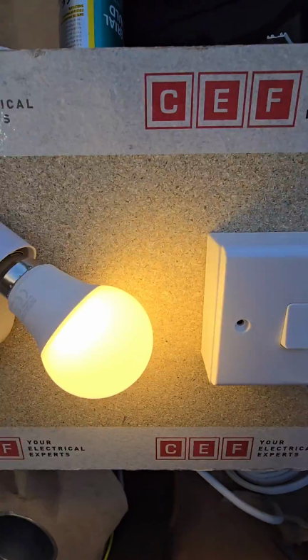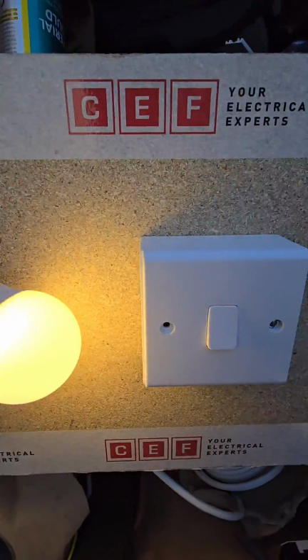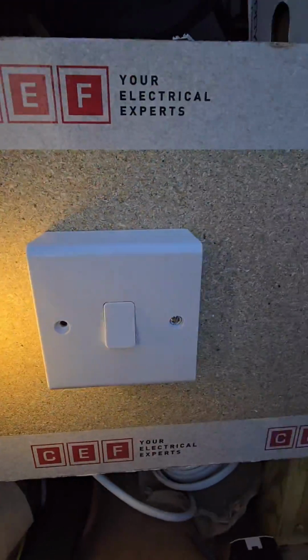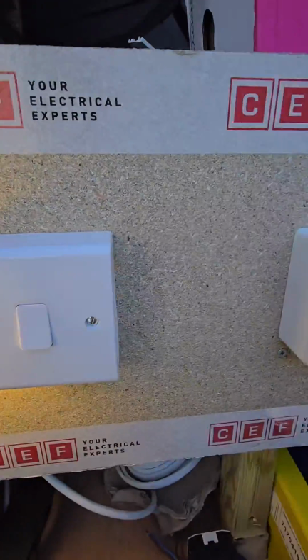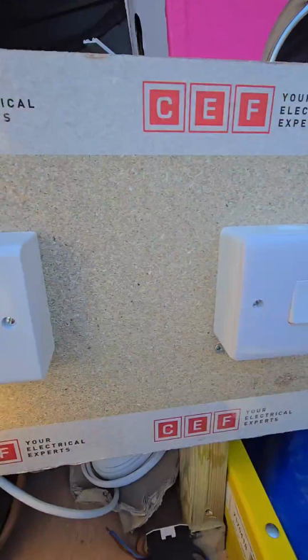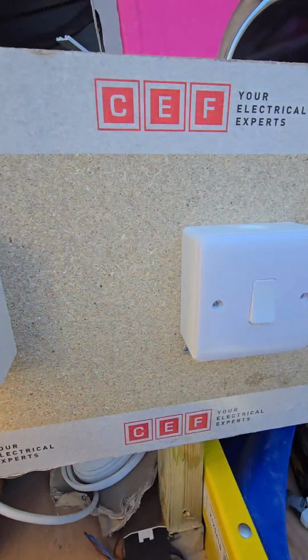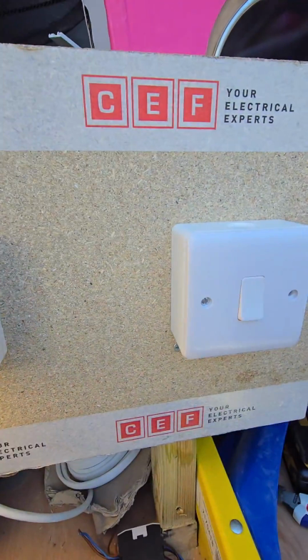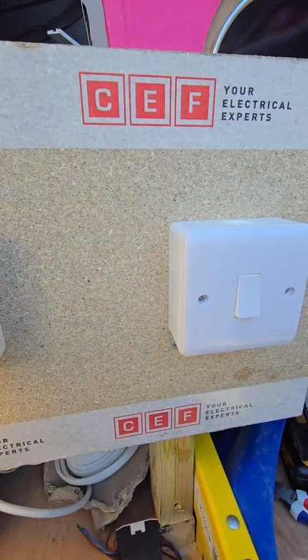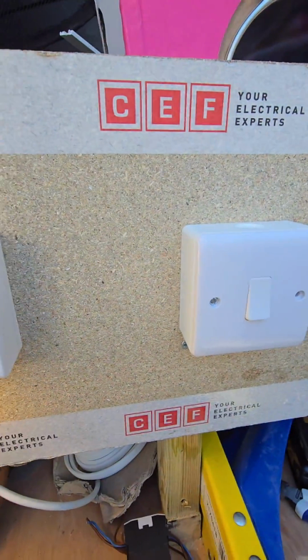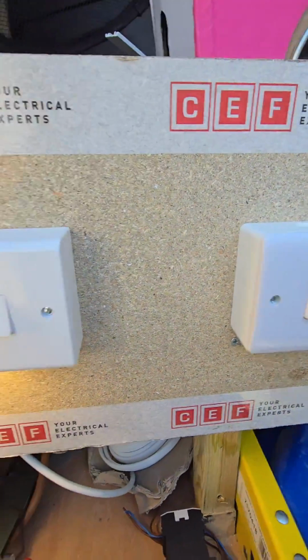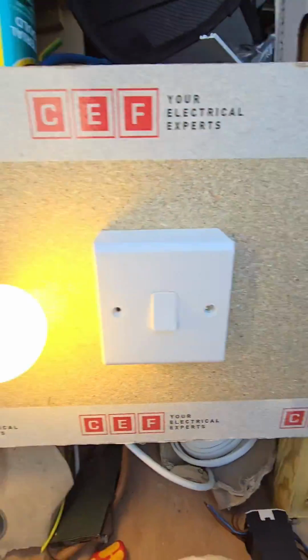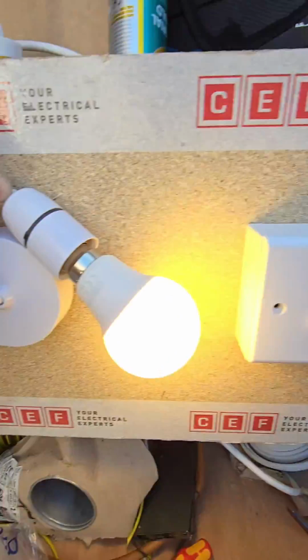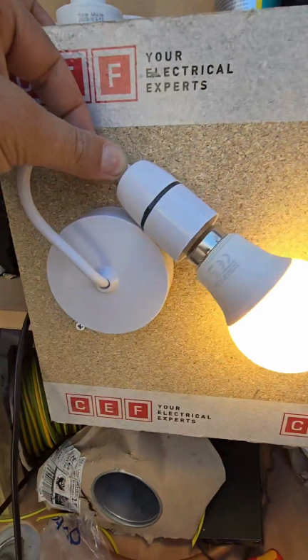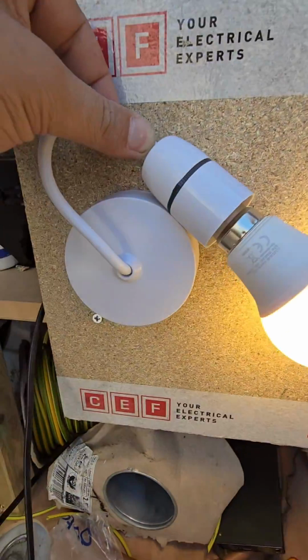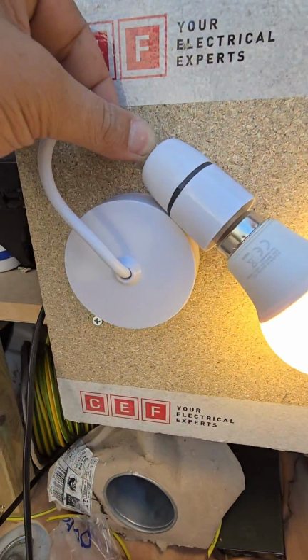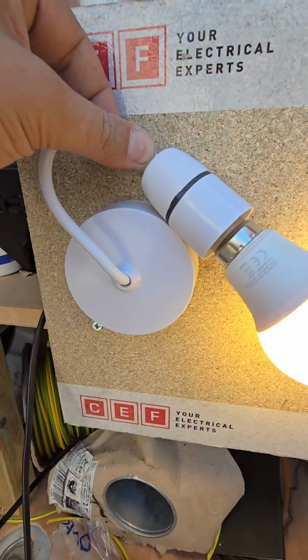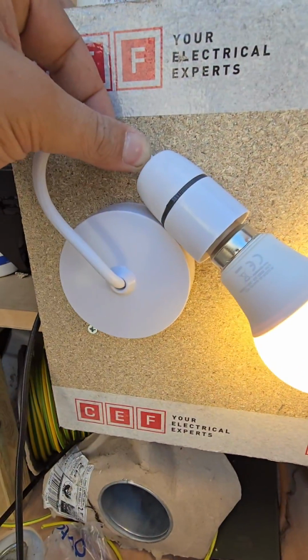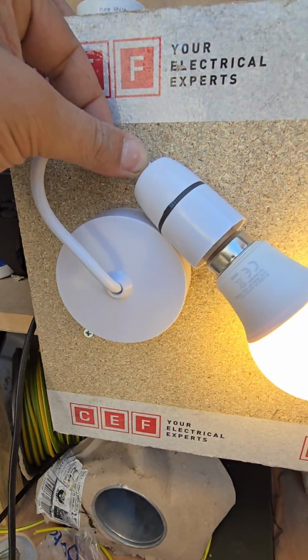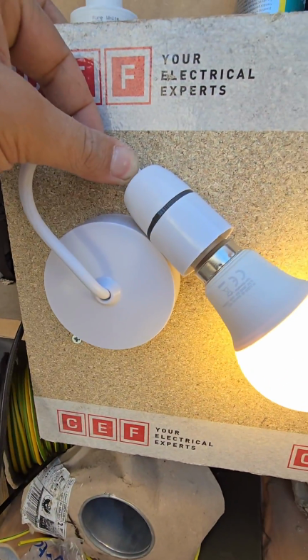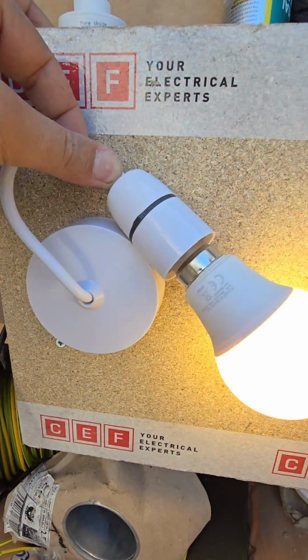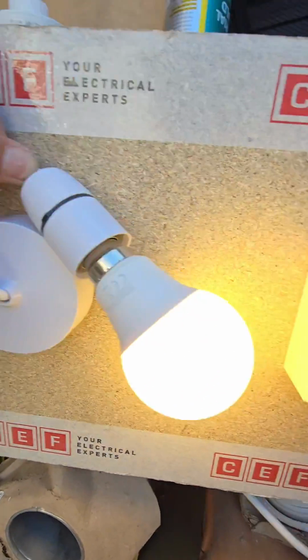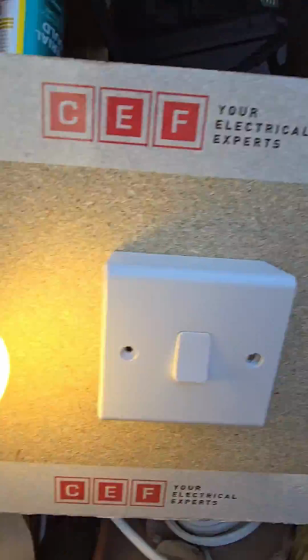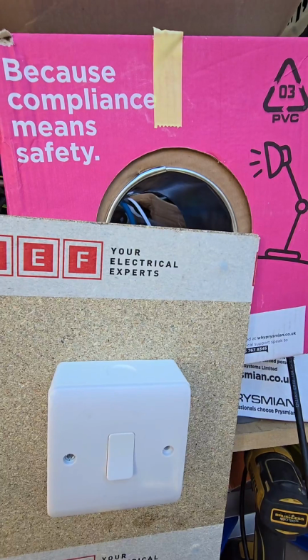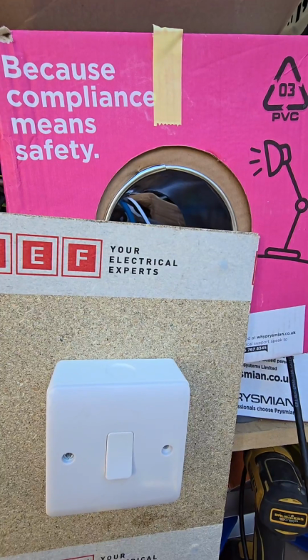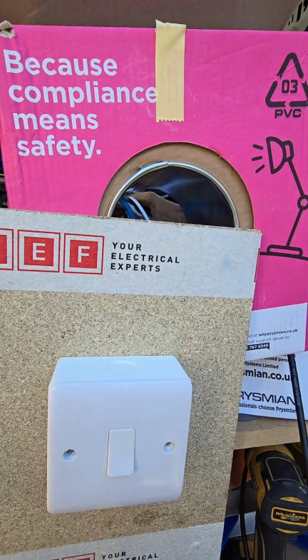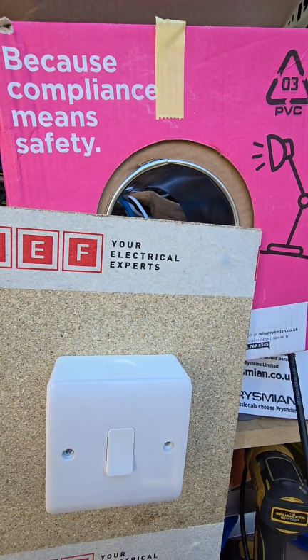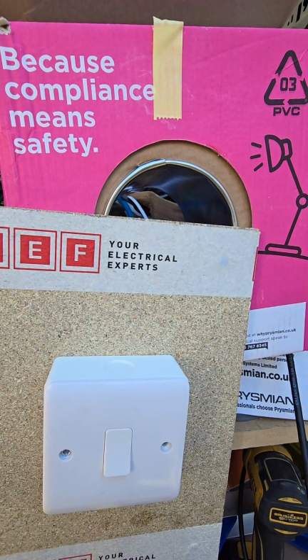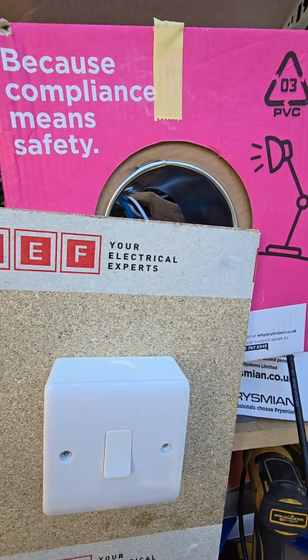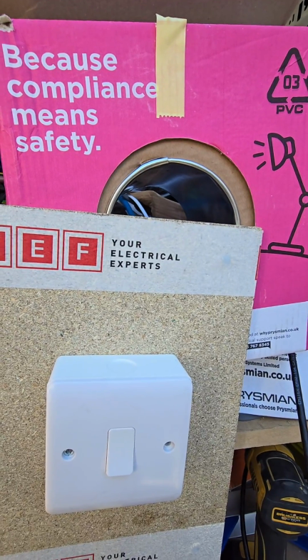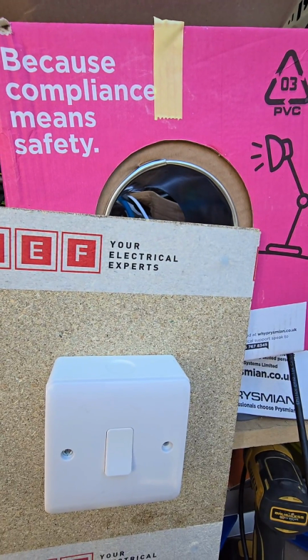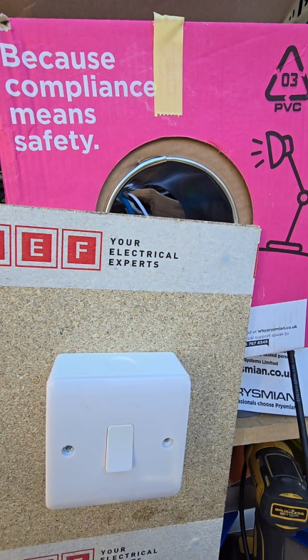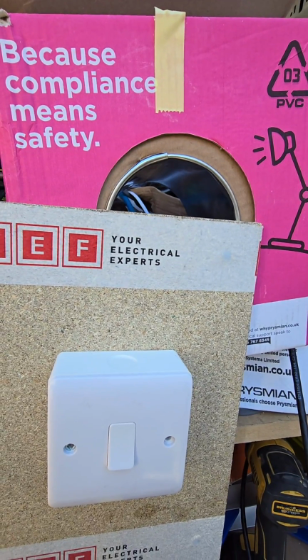Do you struggle with two-way switching when it's been wired the three-plate method? This video from Prismium could help.